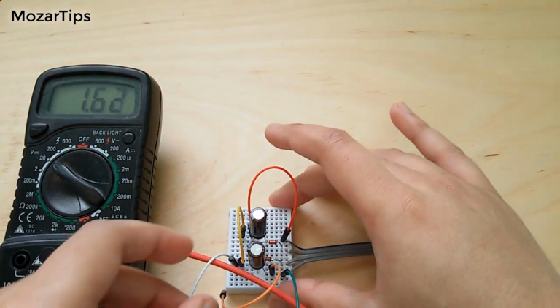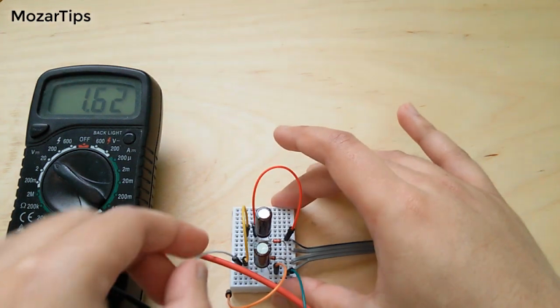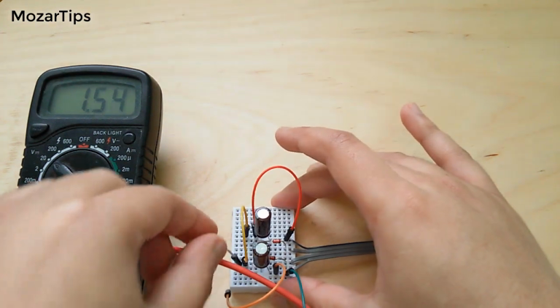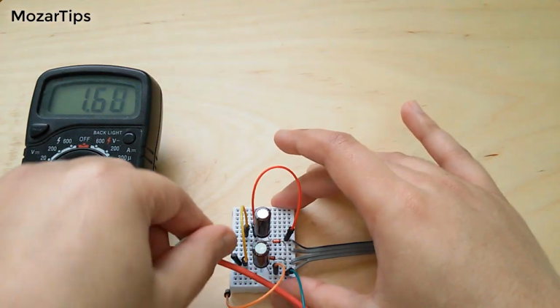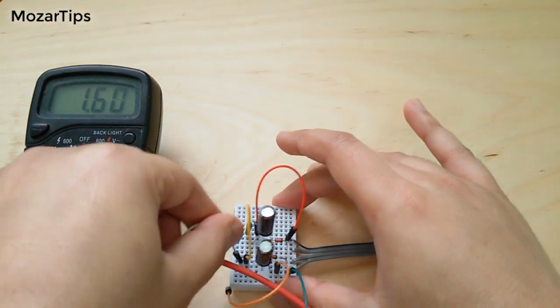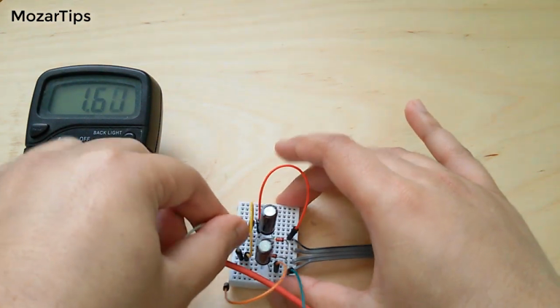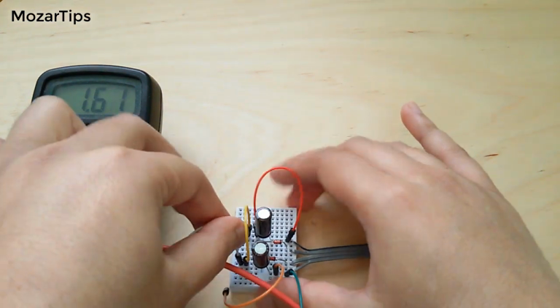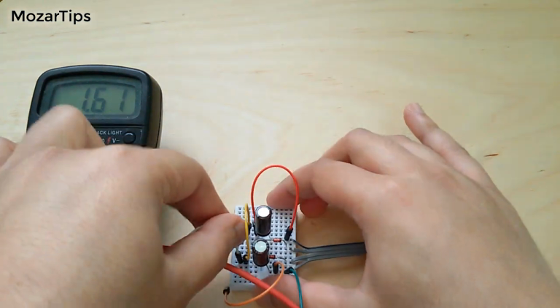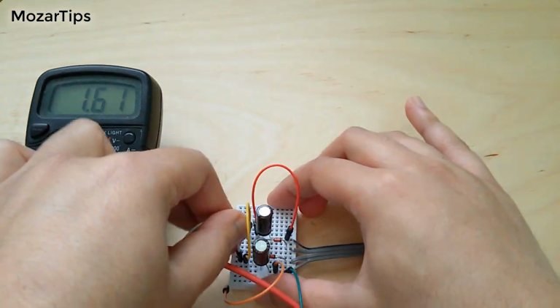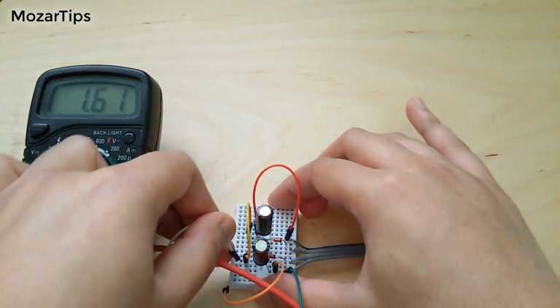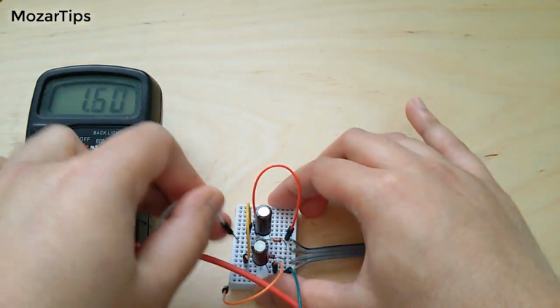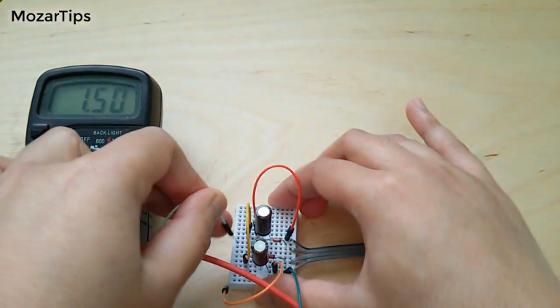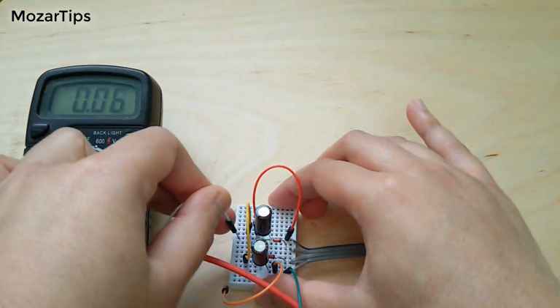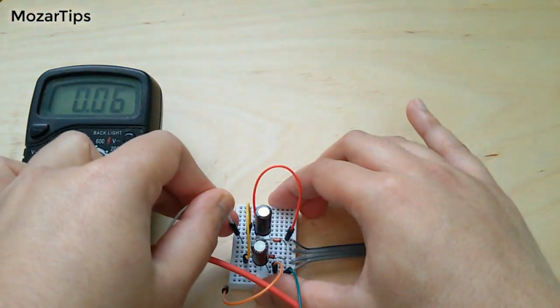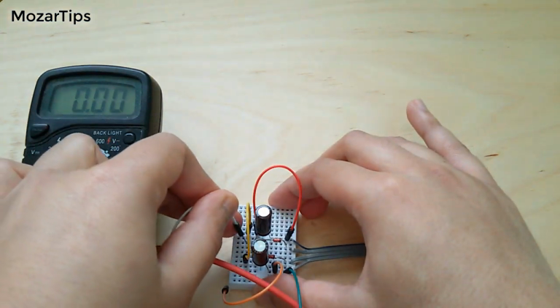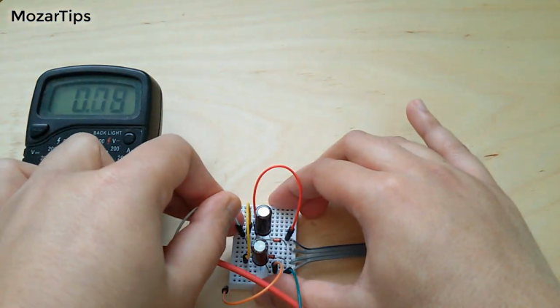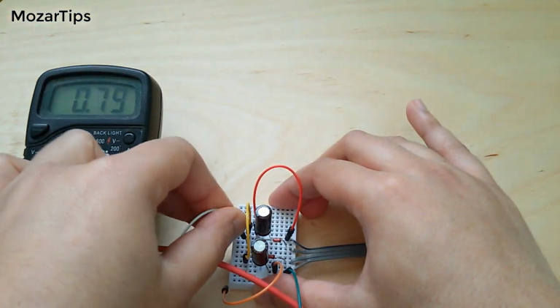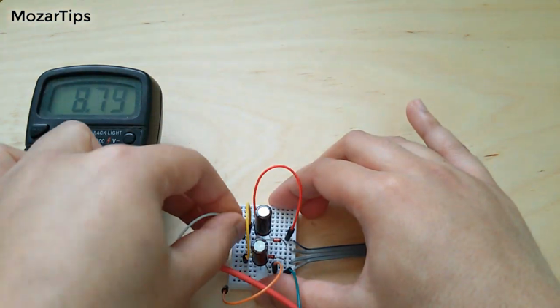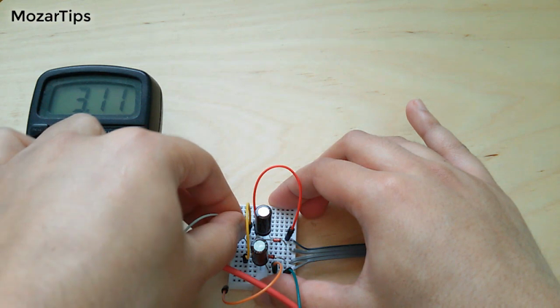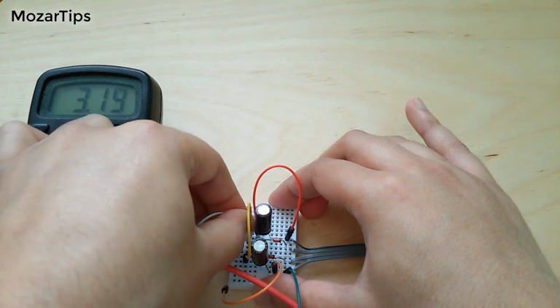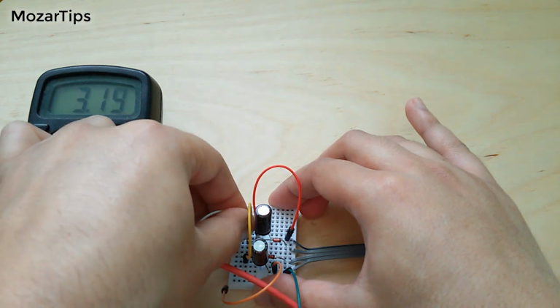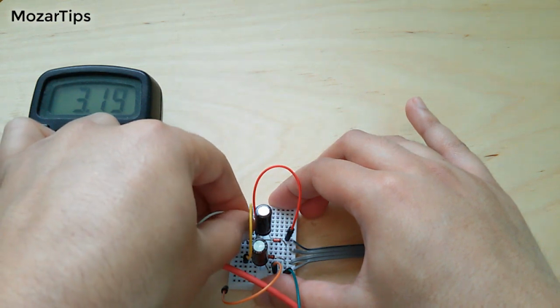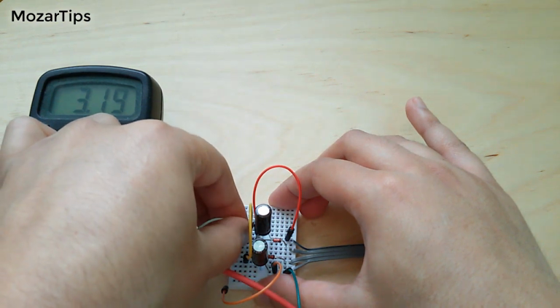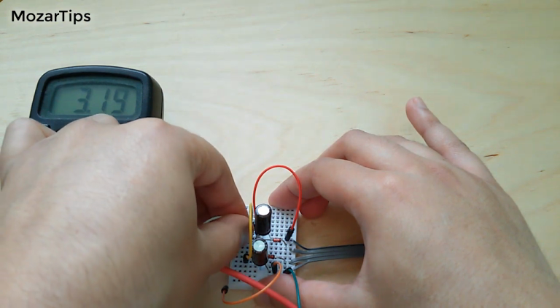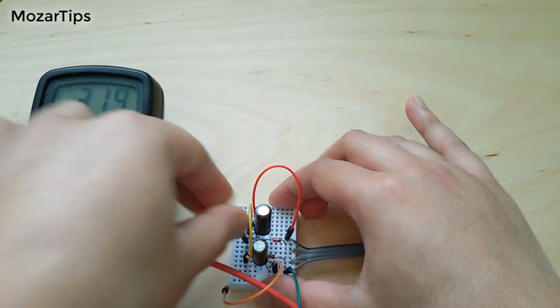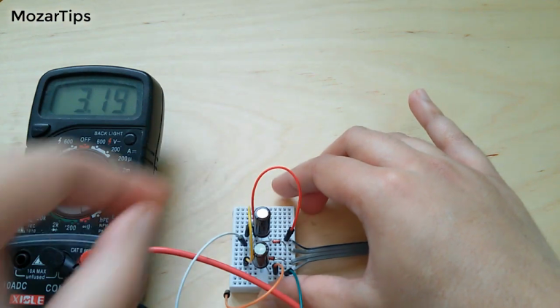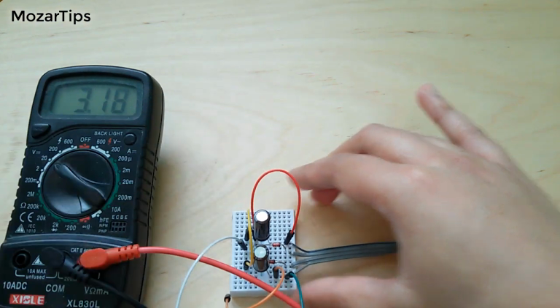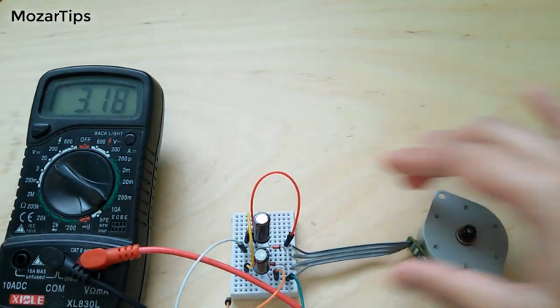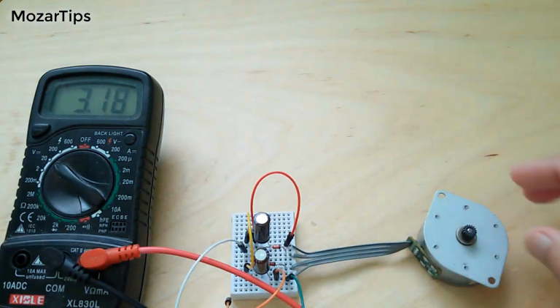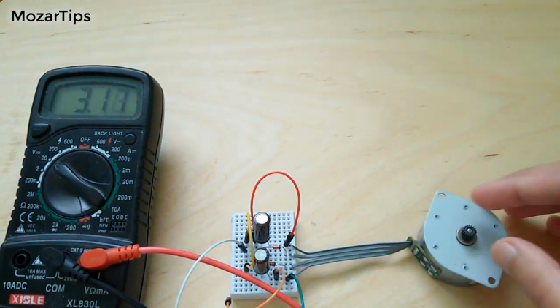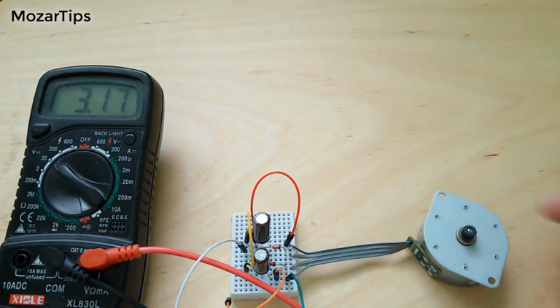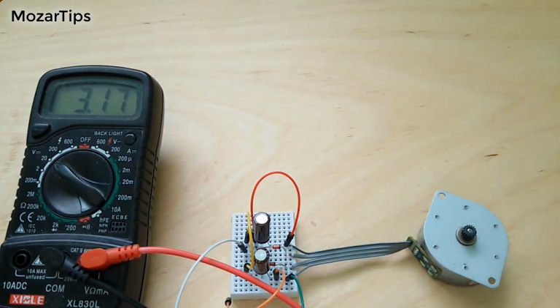Keep in mind that the stepper motor will not turn a DC motor, because it gives you AC power as I said earlier.